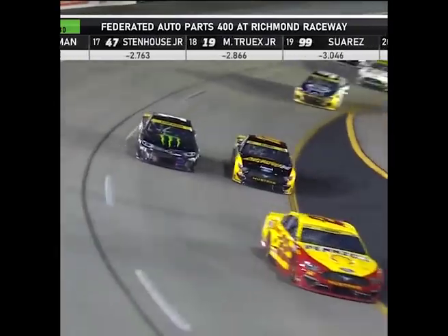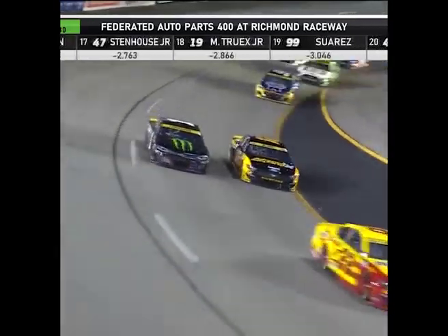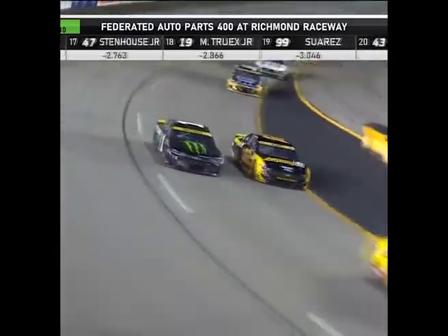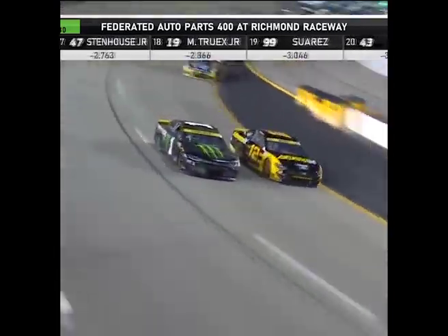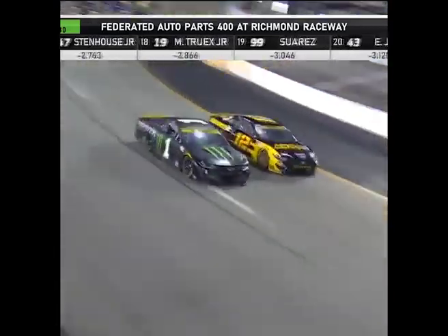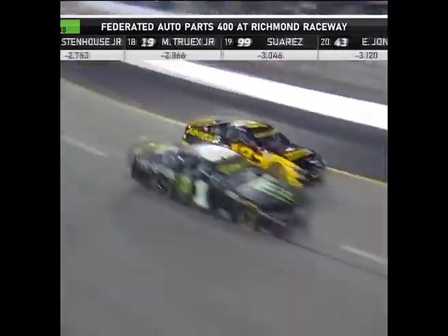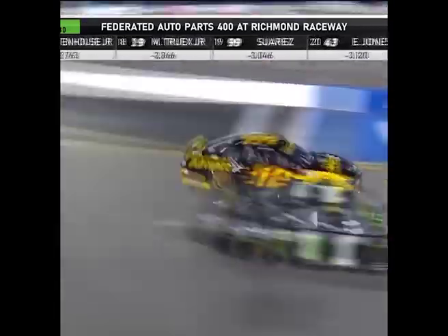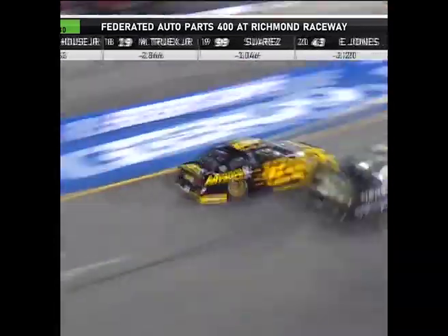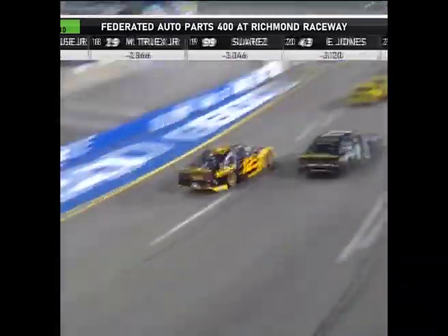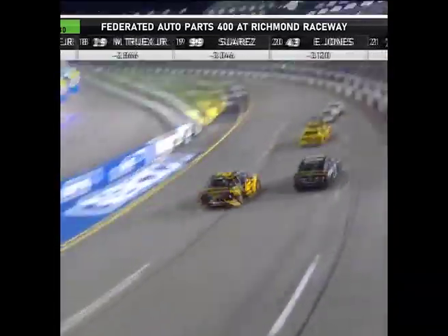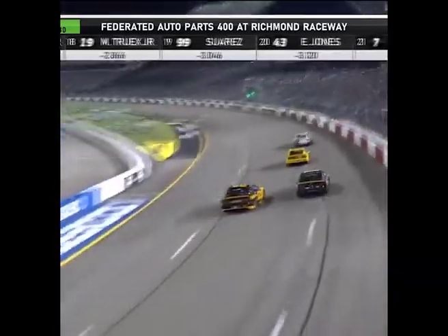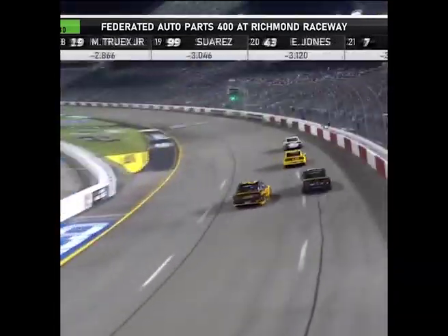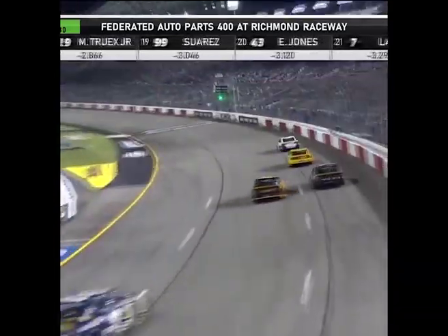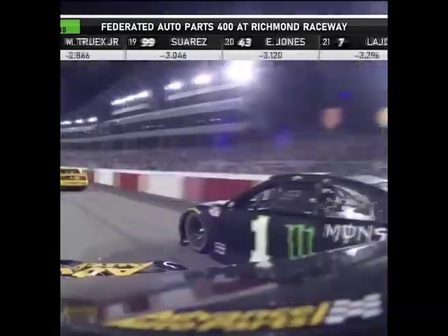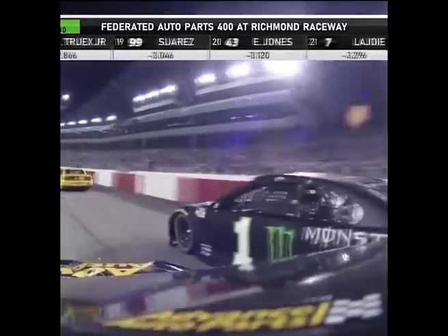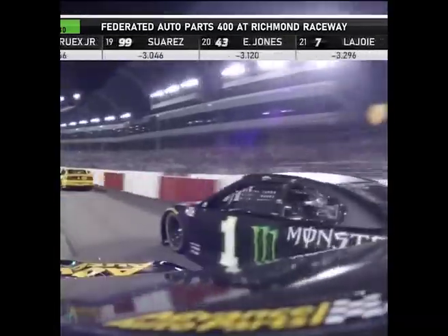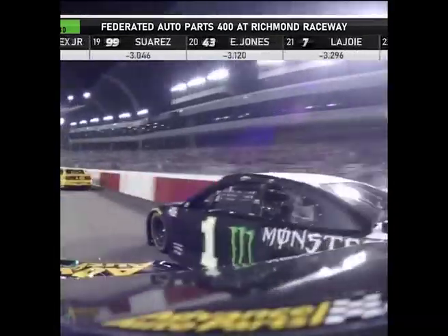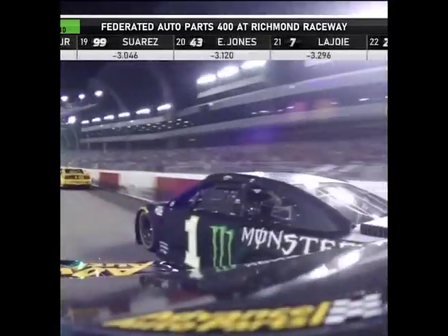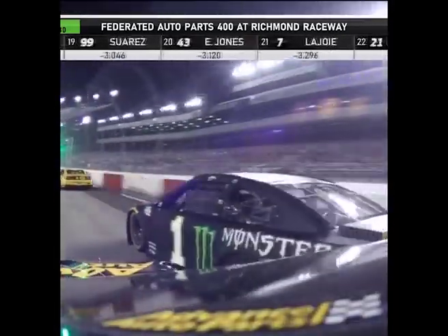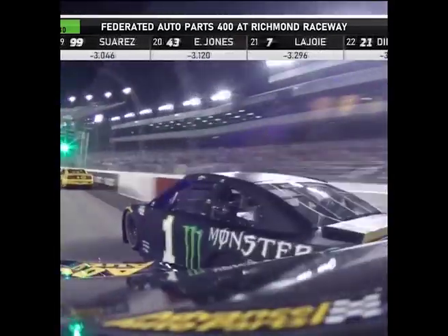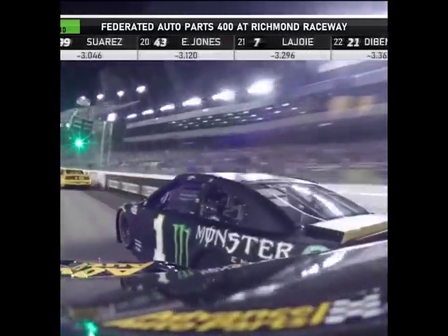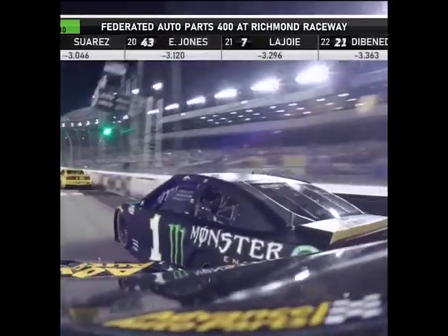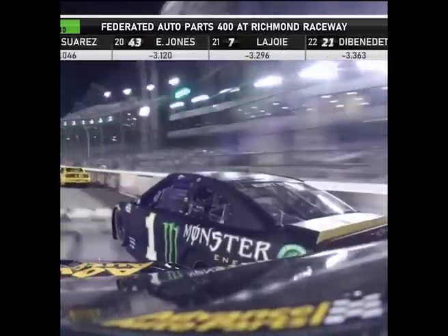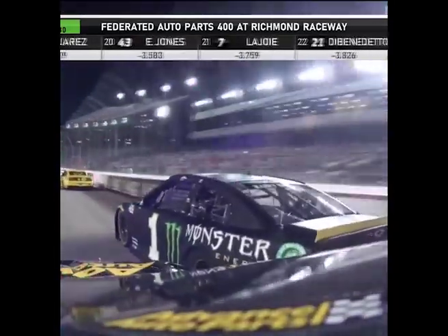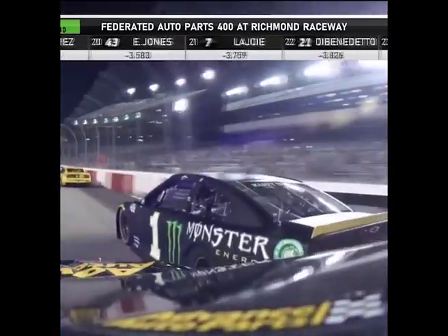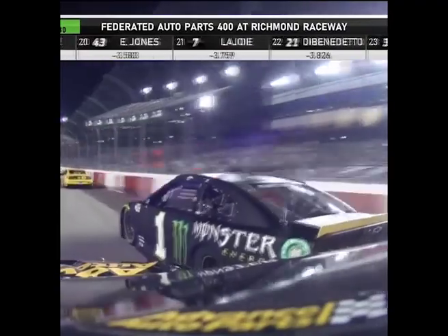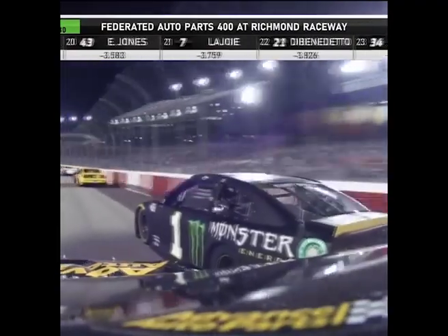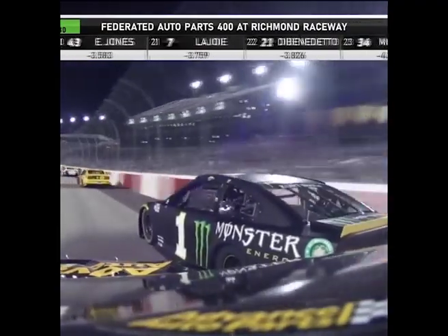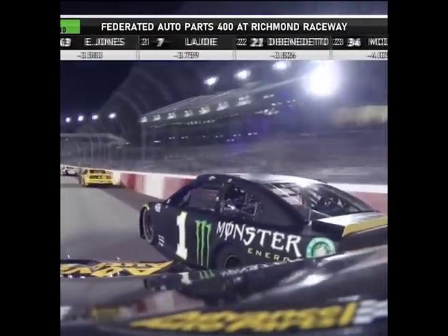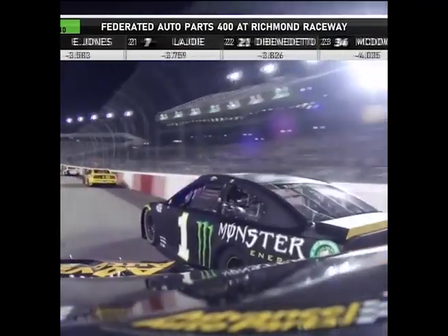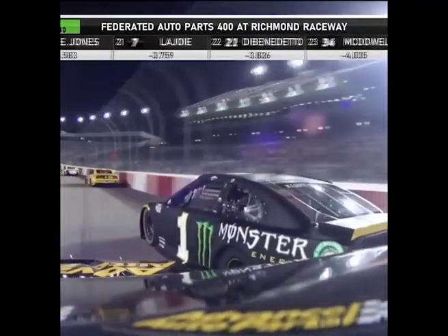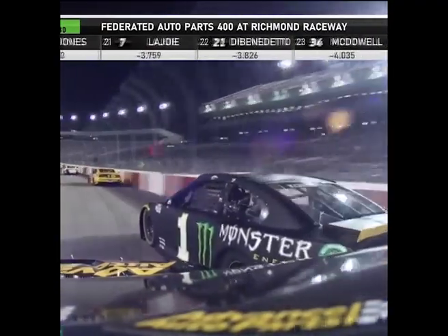Kurt working the wheel there. That car is moving around a lot. He's trying to fight off this battle.